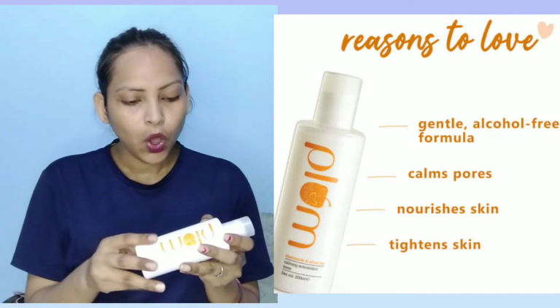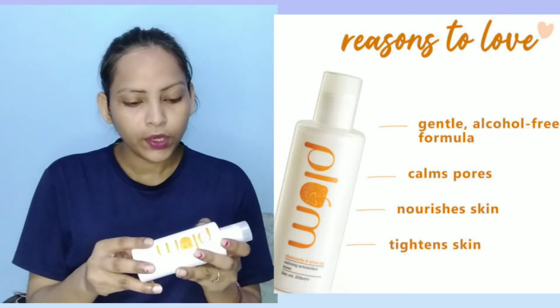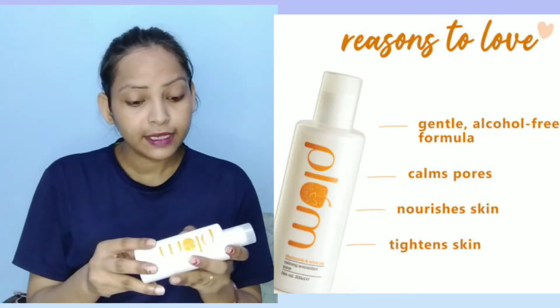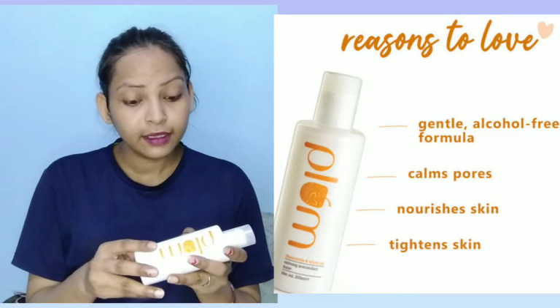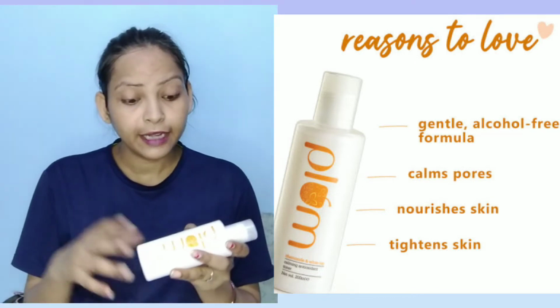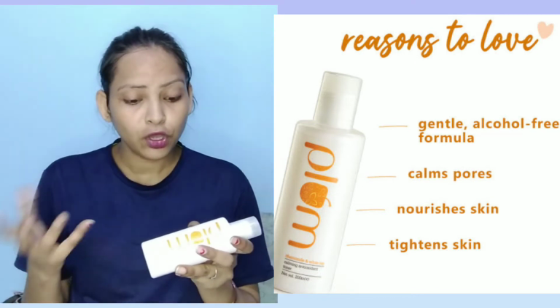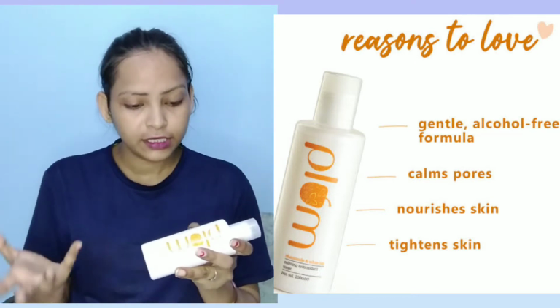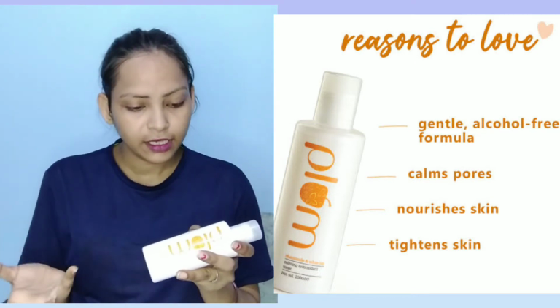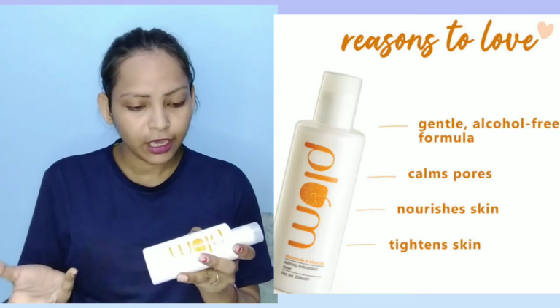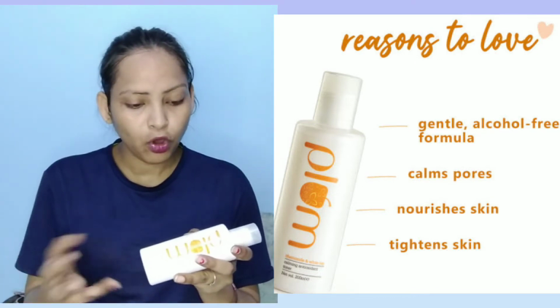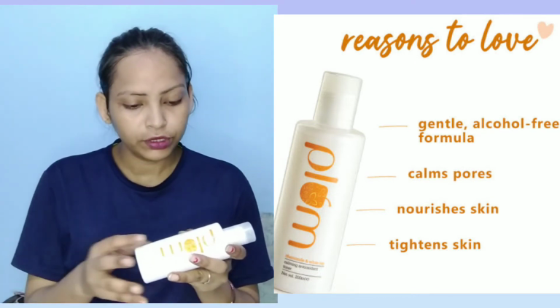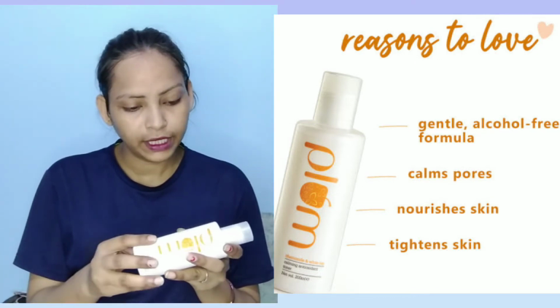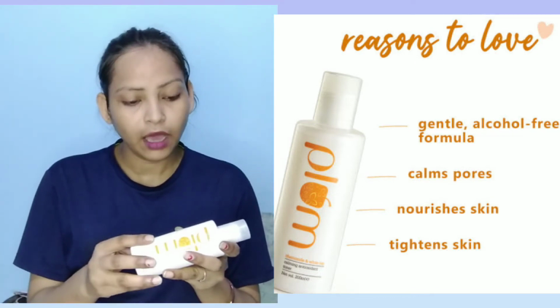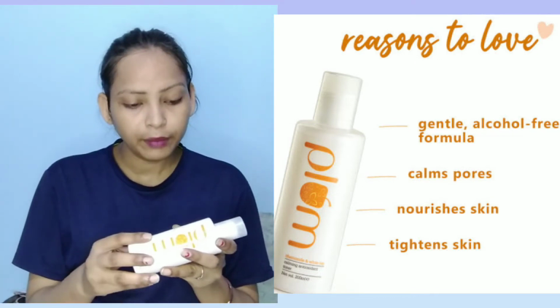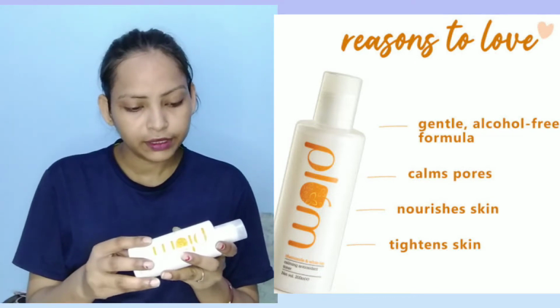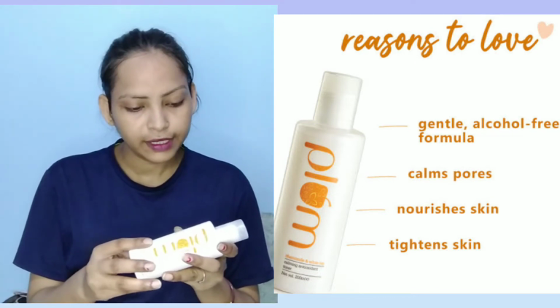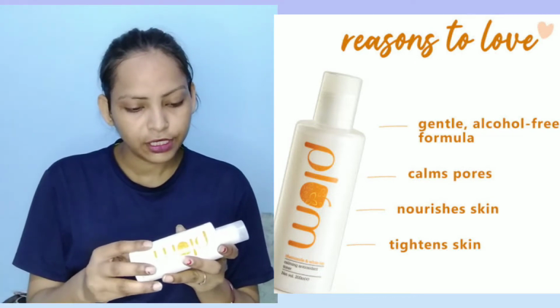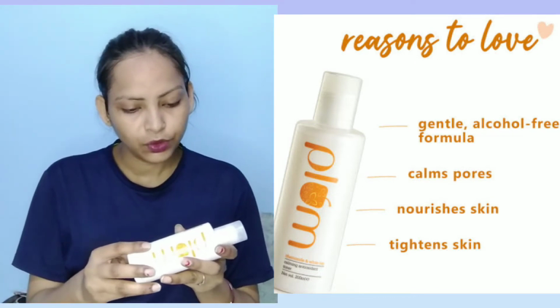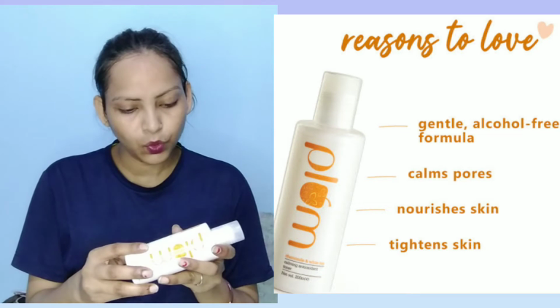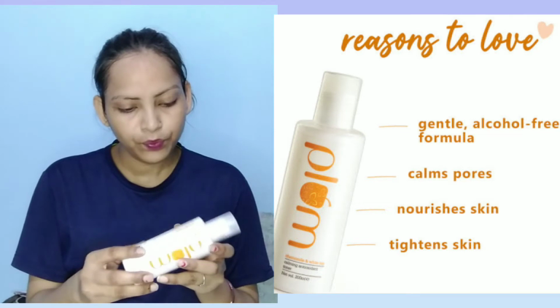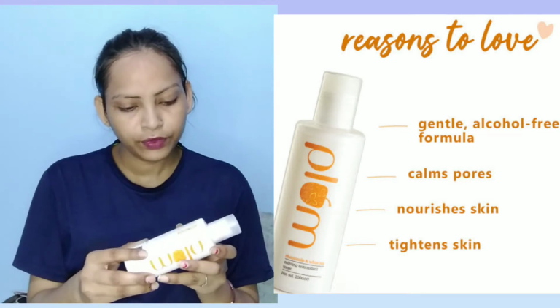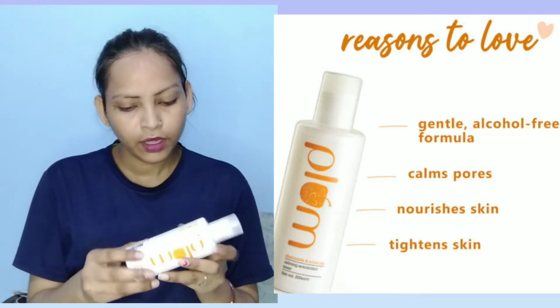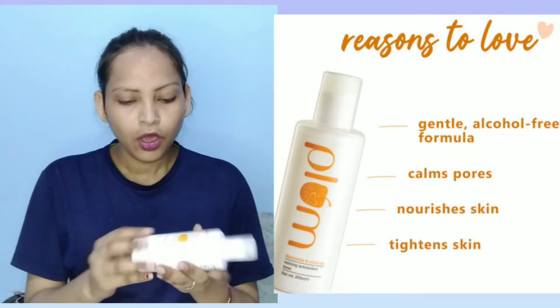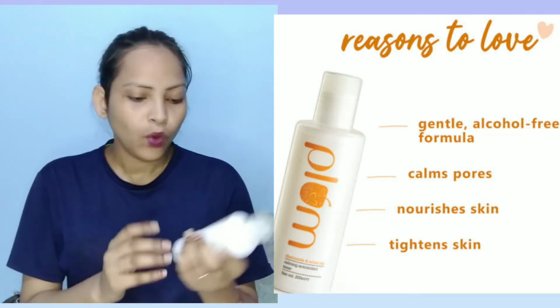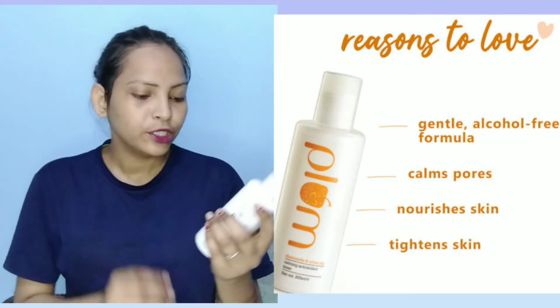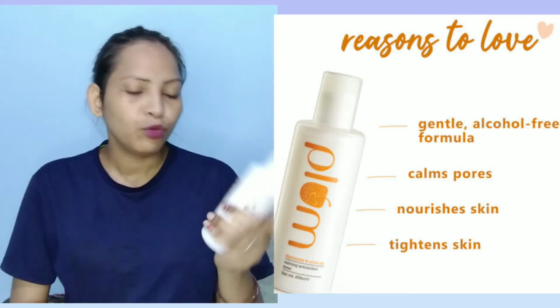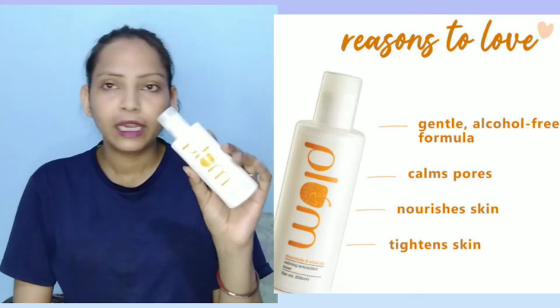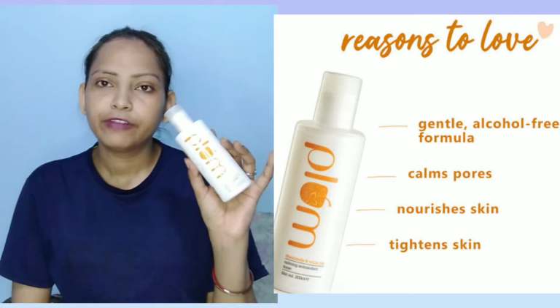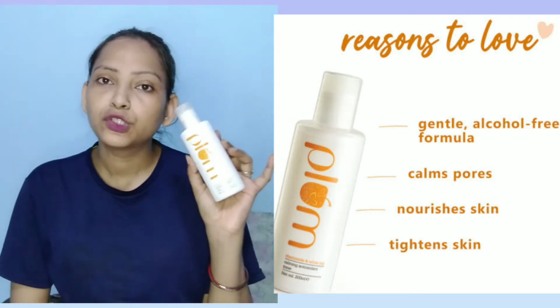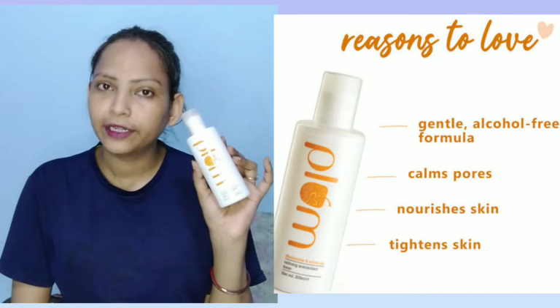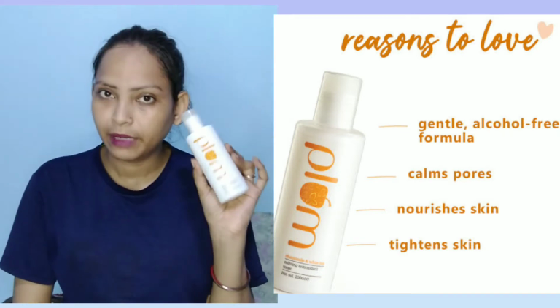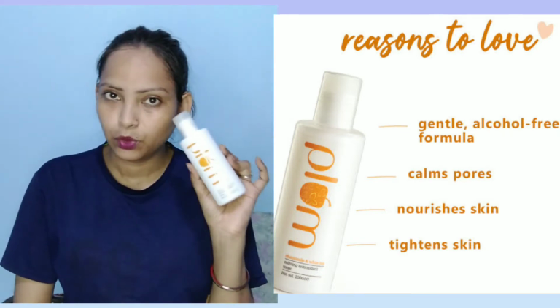It is antioxidant-rich and works well for the skin. This bottle is 200ml.